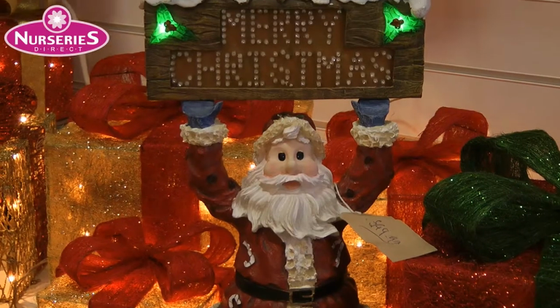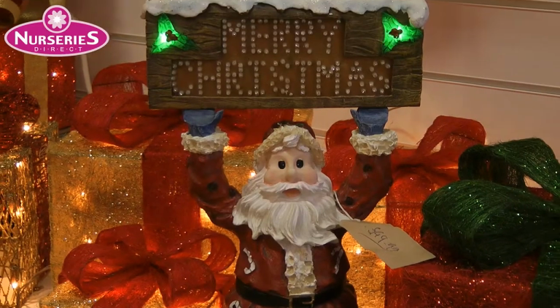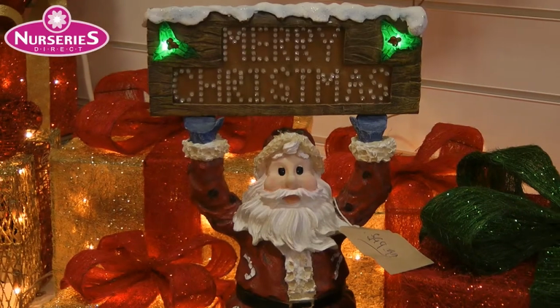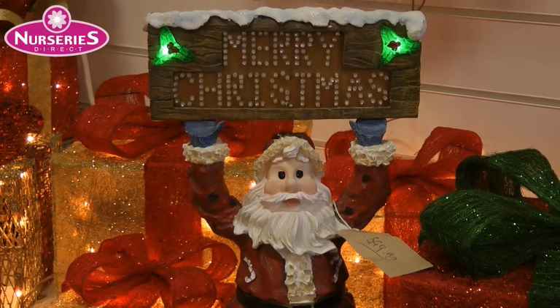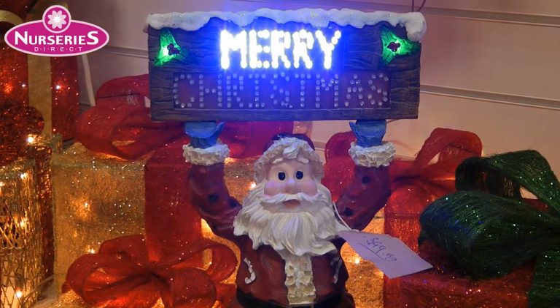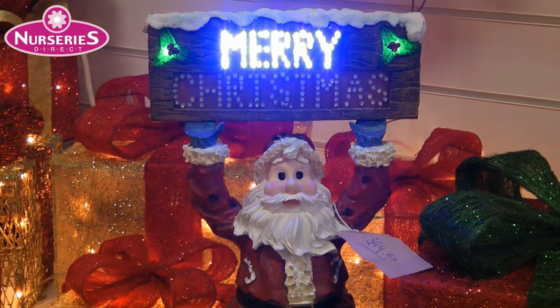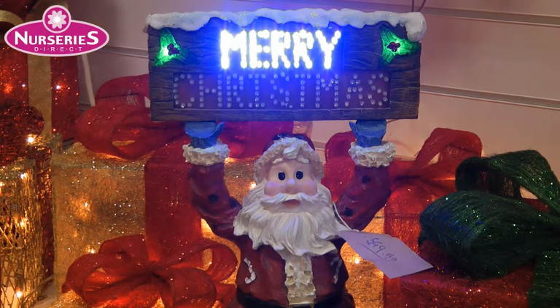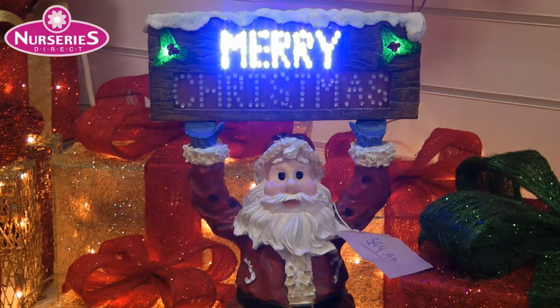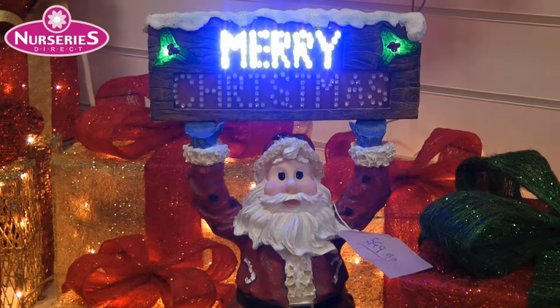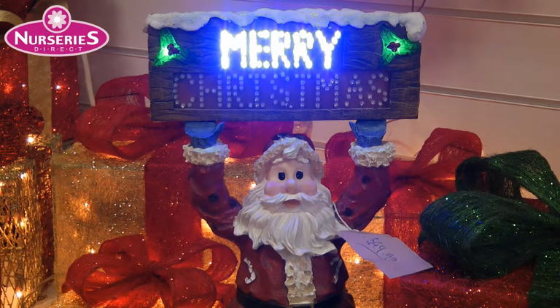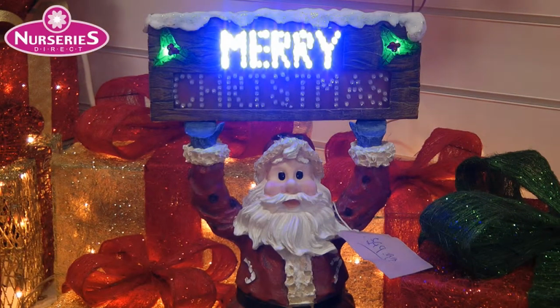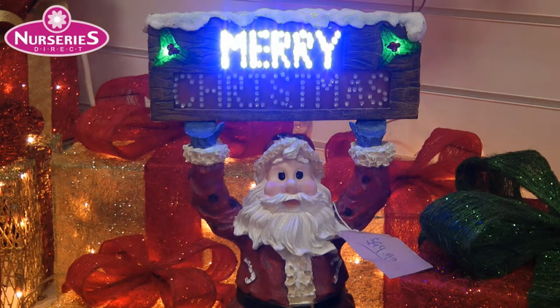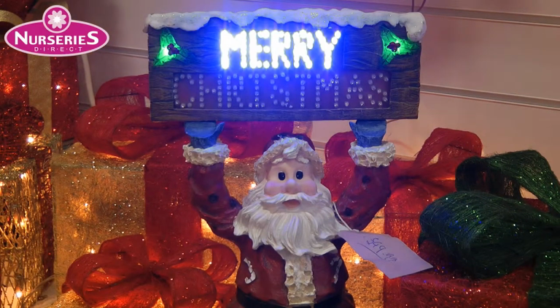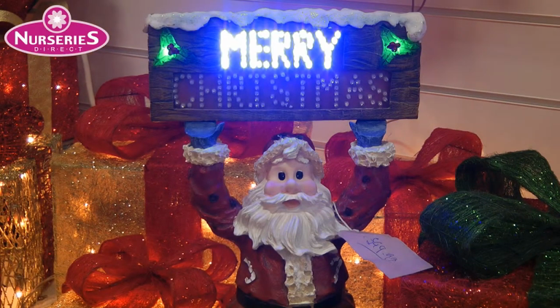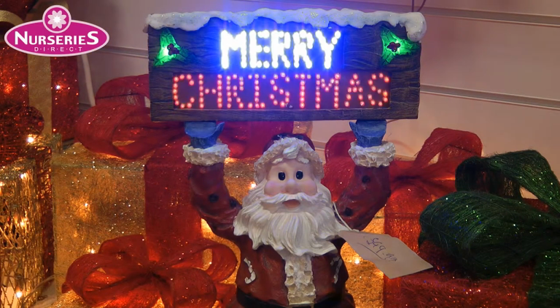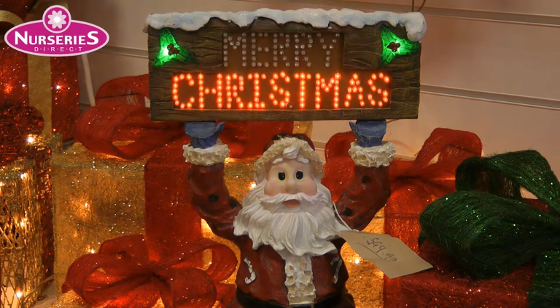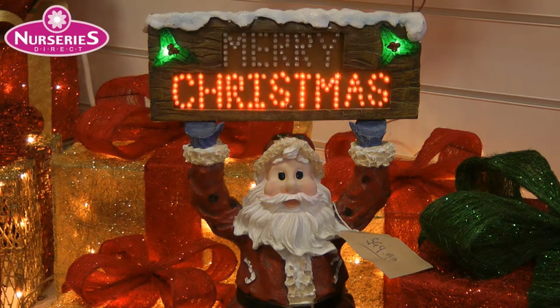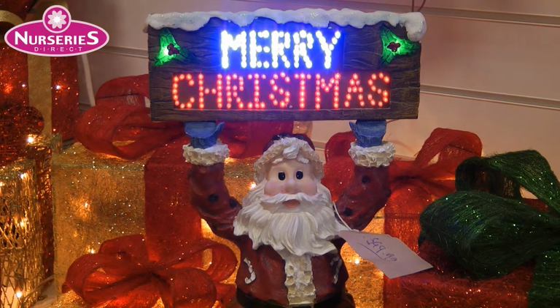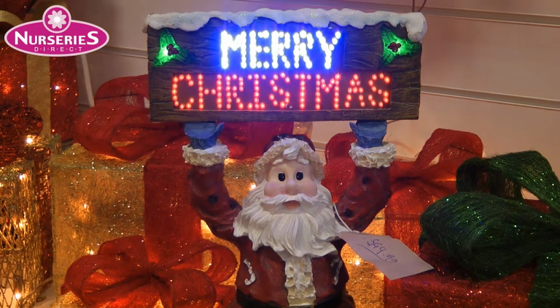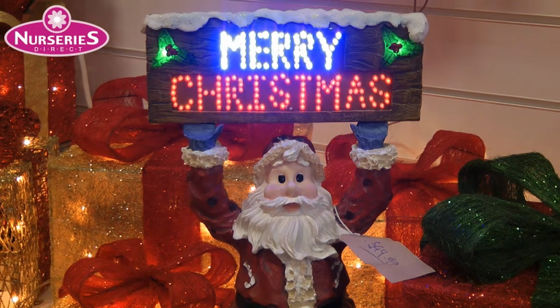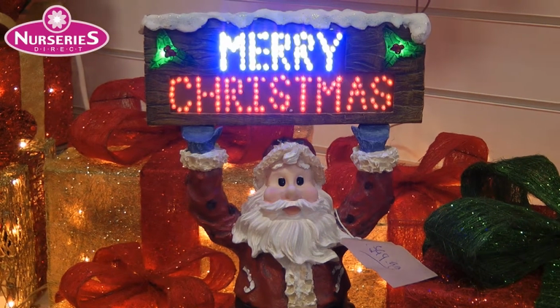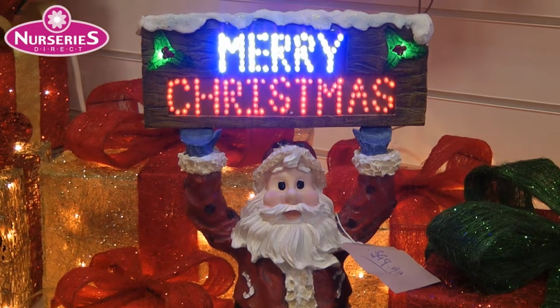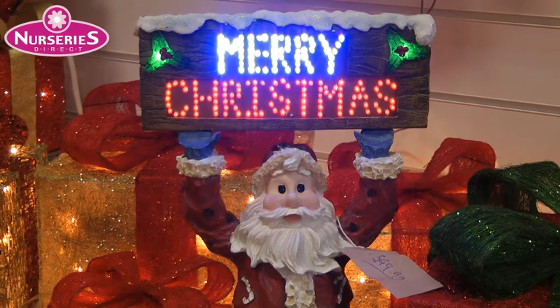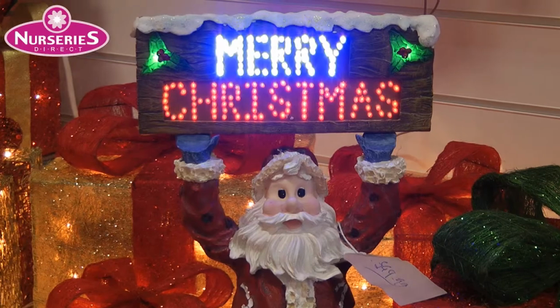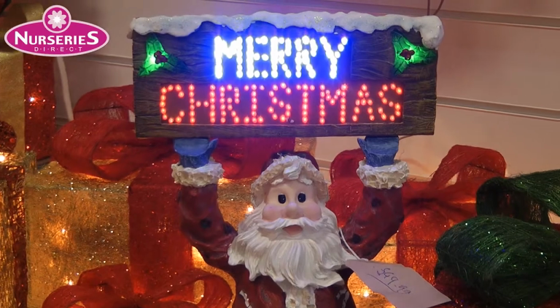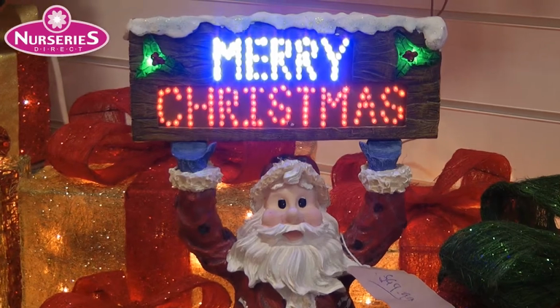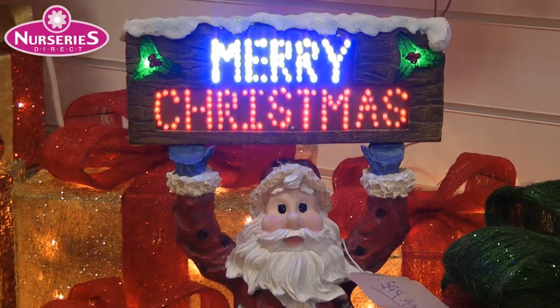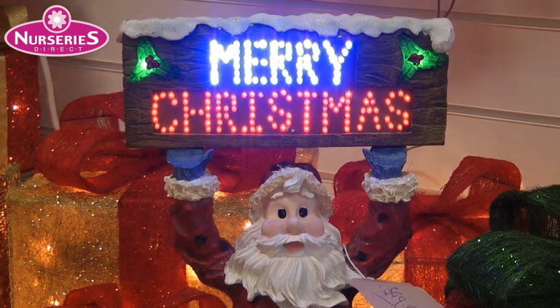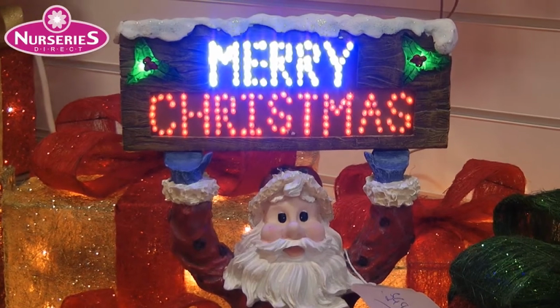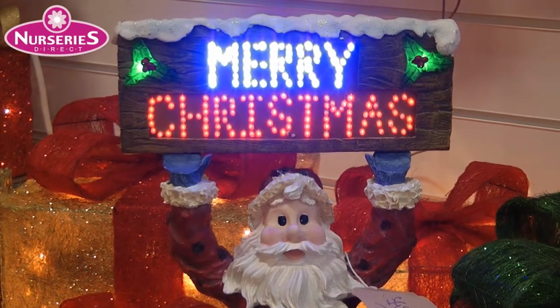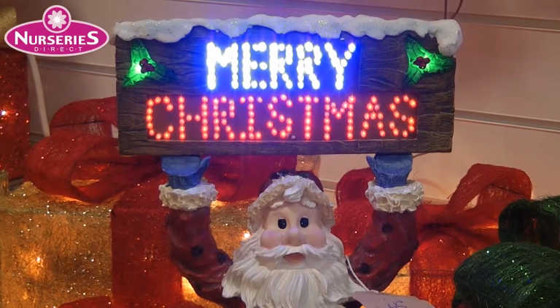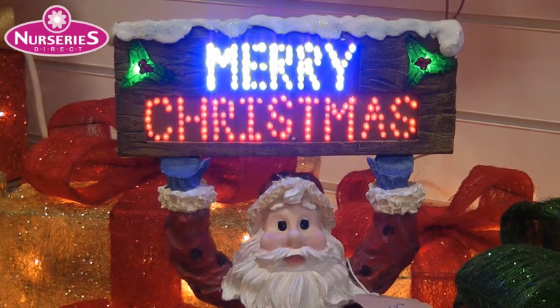Nurseries Direct Garden Centre. Open 7 days. We're worth going the extra mile.